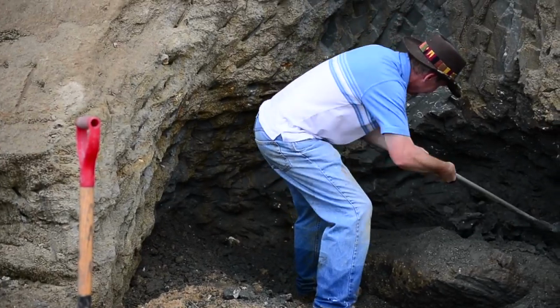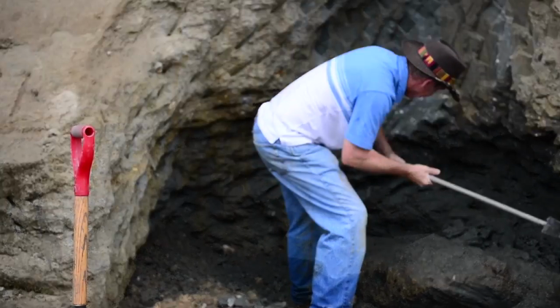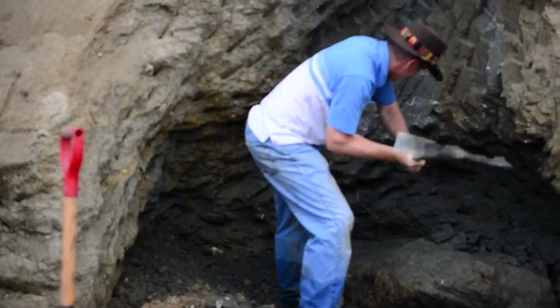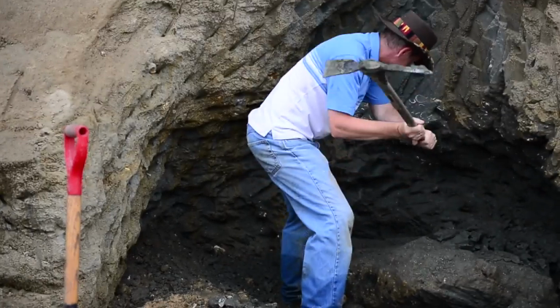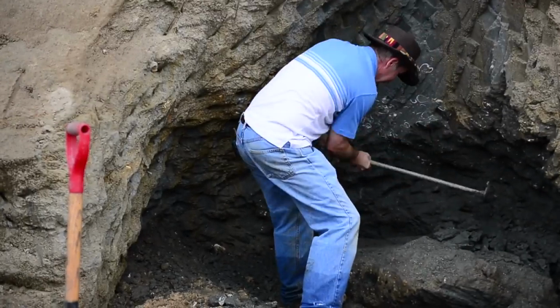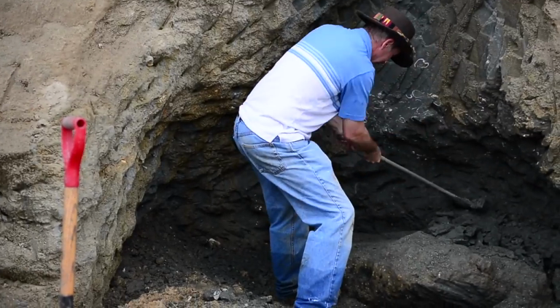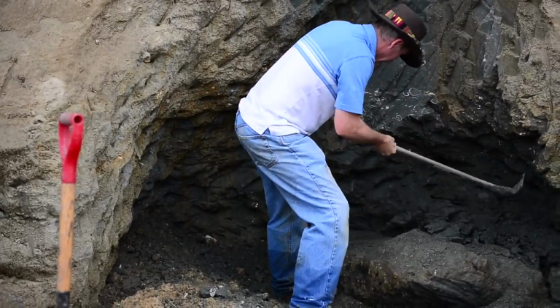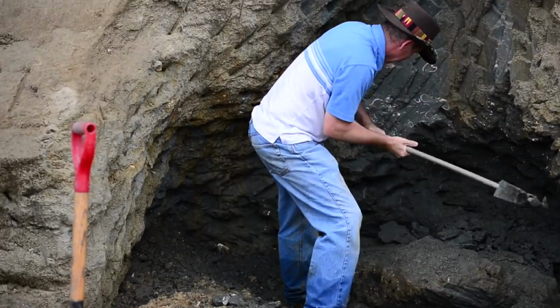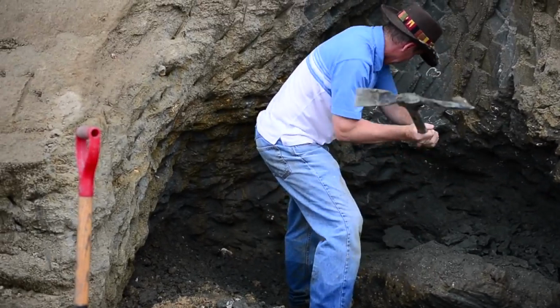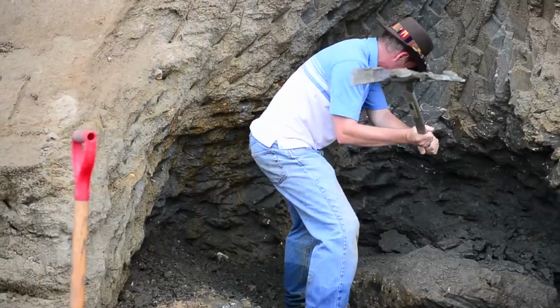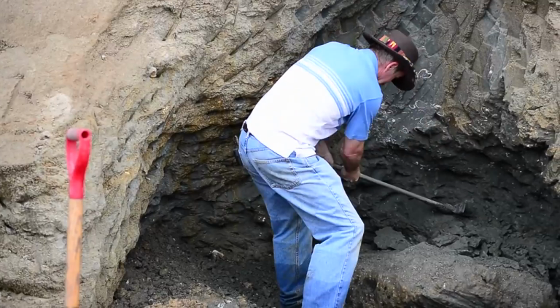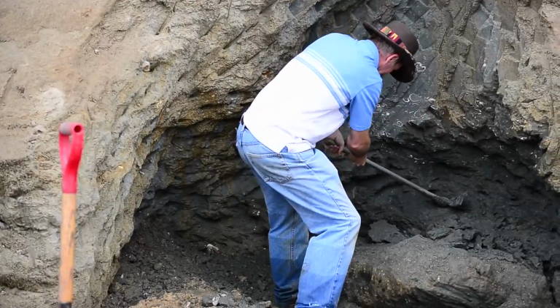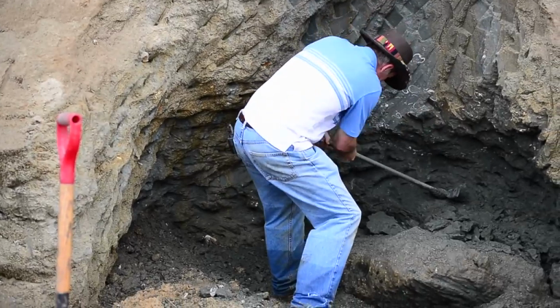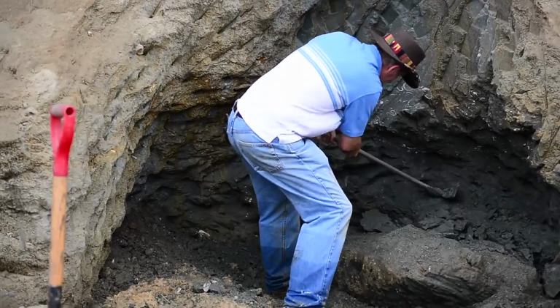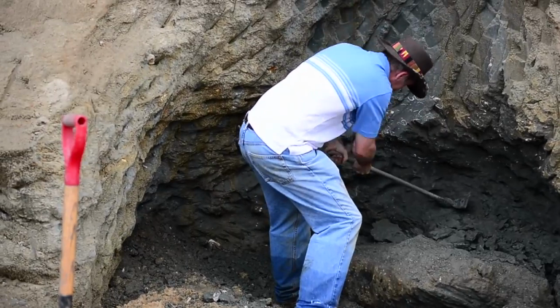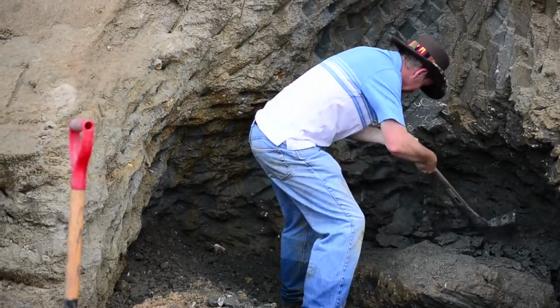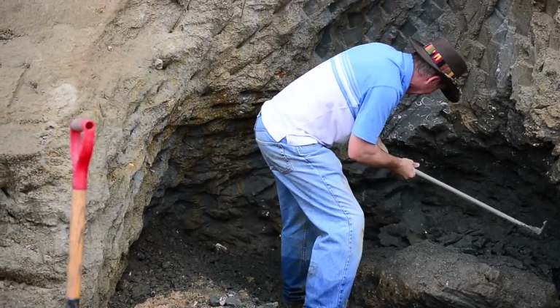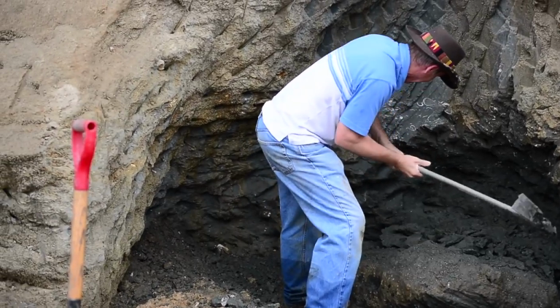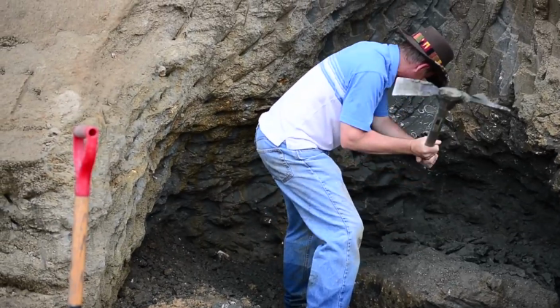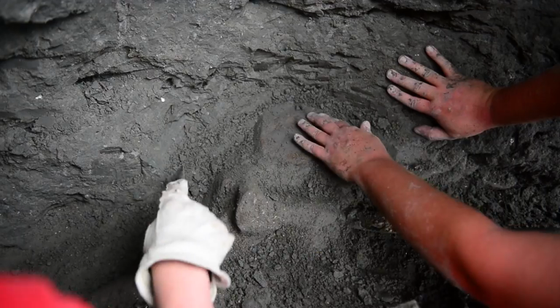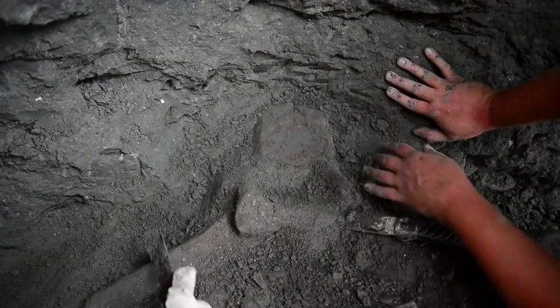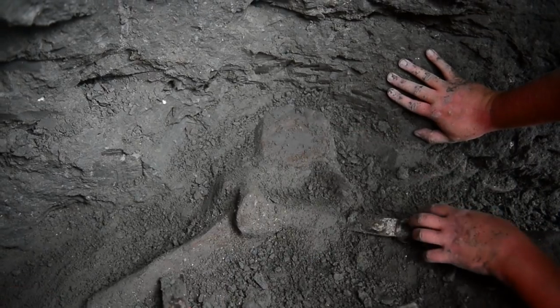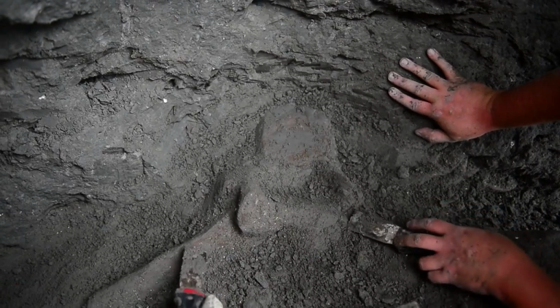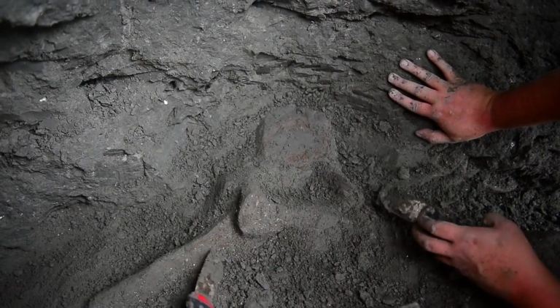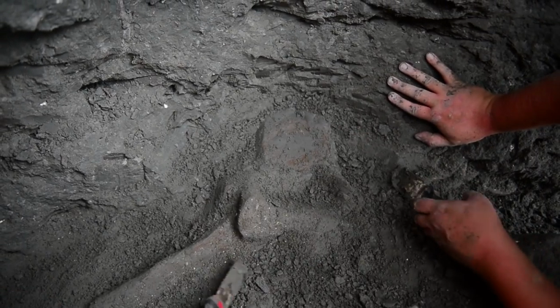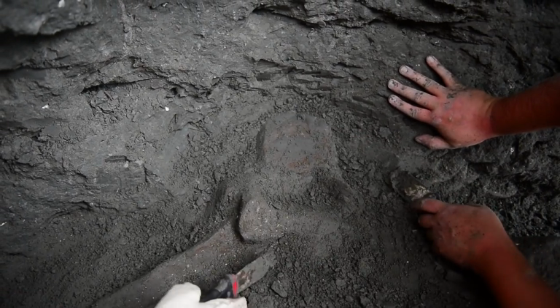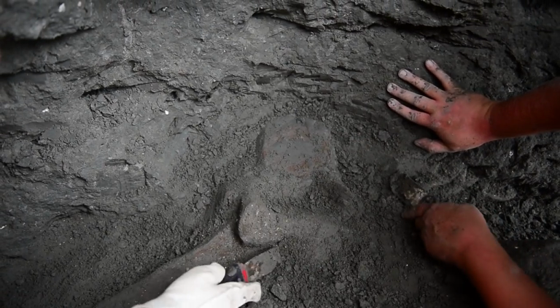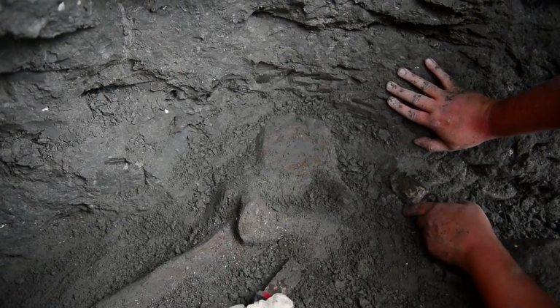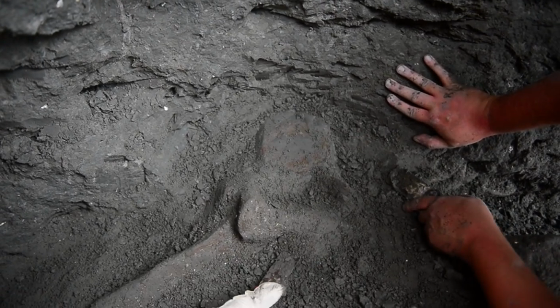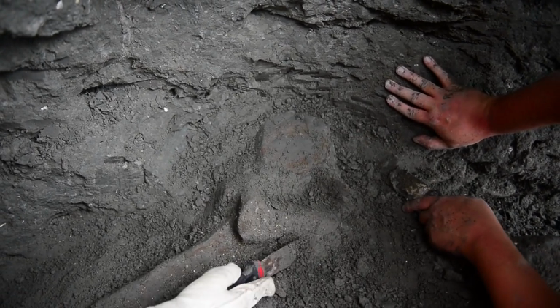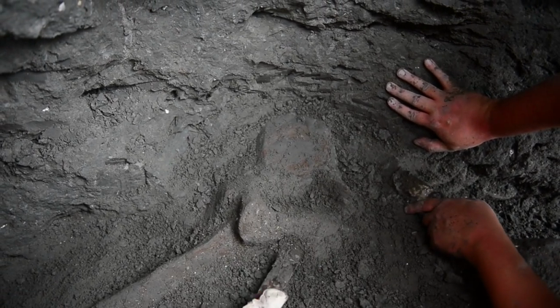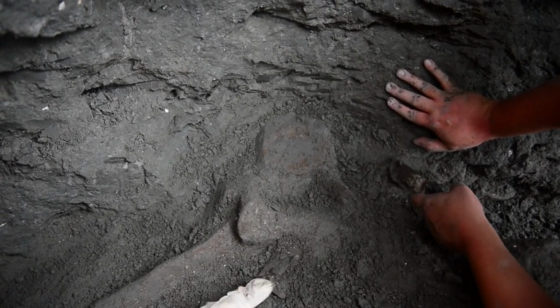We're hoping it will tell us more about the diversity of whales and dolphins that were here during the Miocene epoch — that's the name given to this period of geologic time represented by the layers of sediment just next to us here.